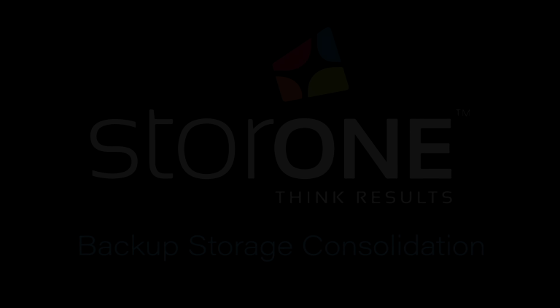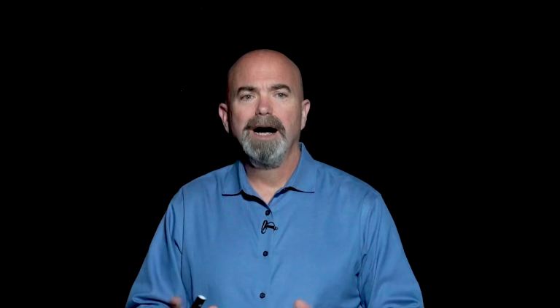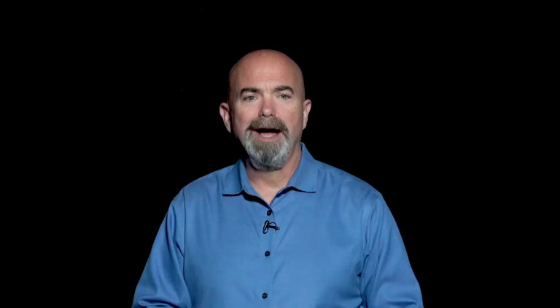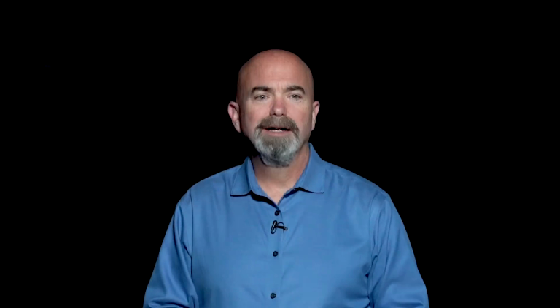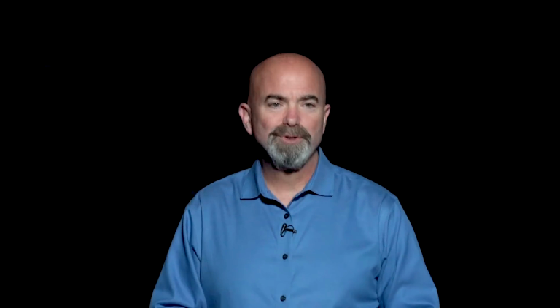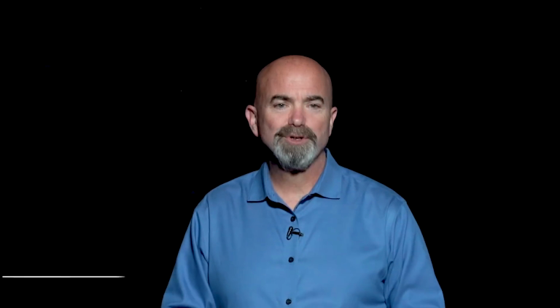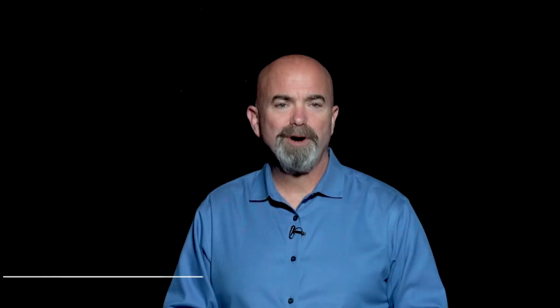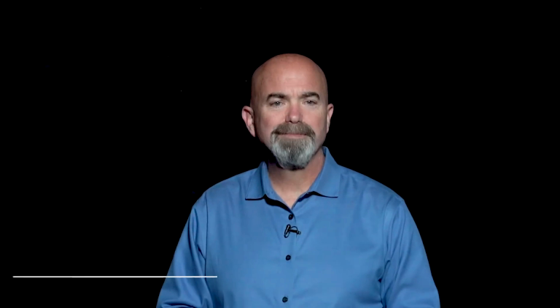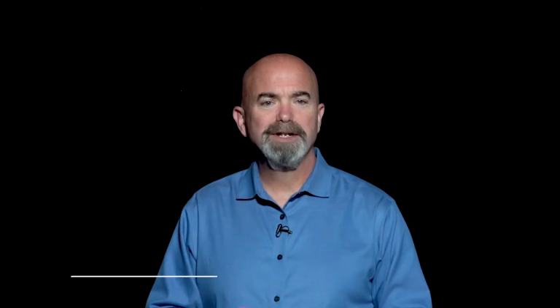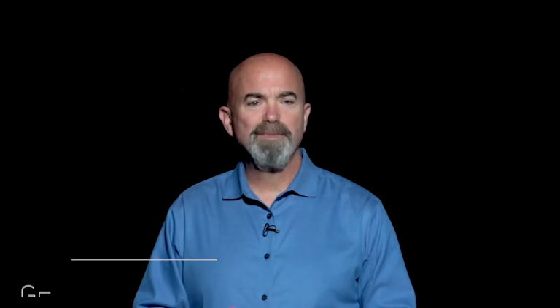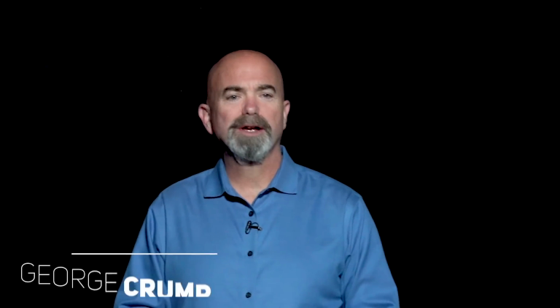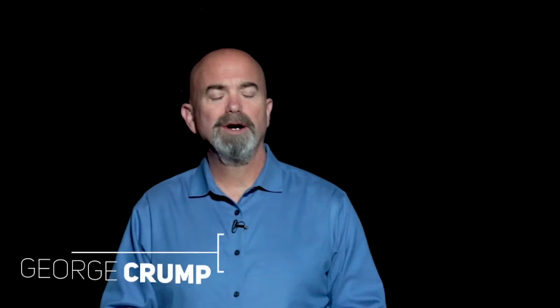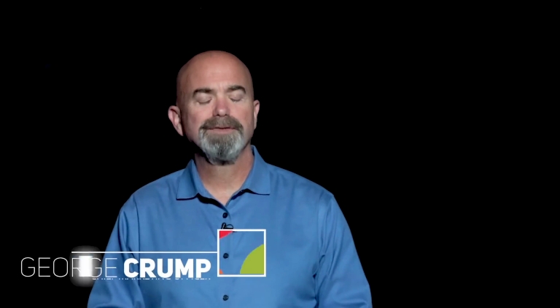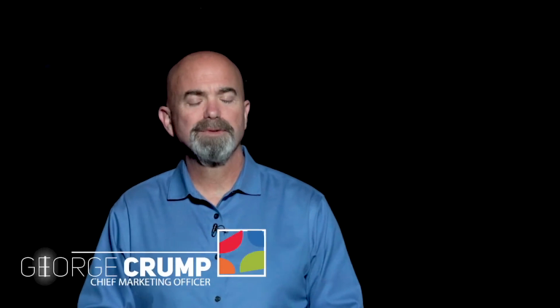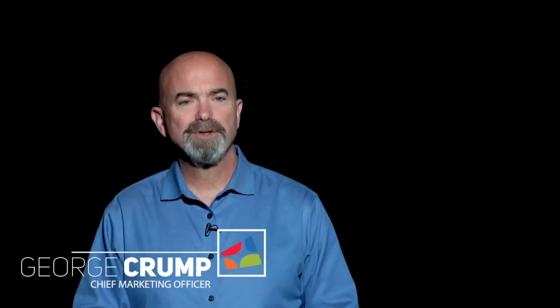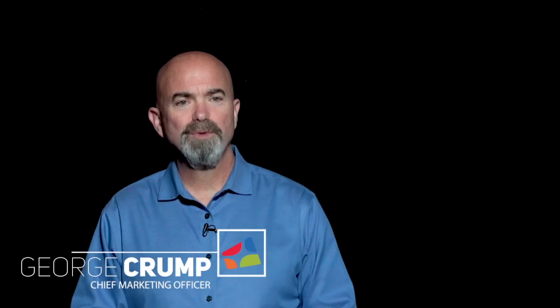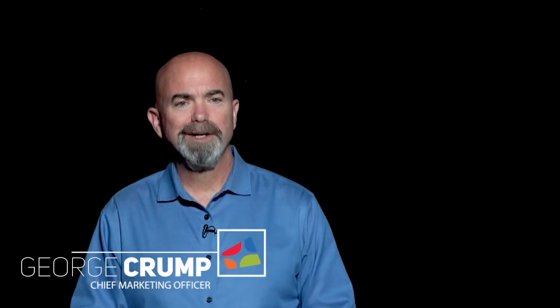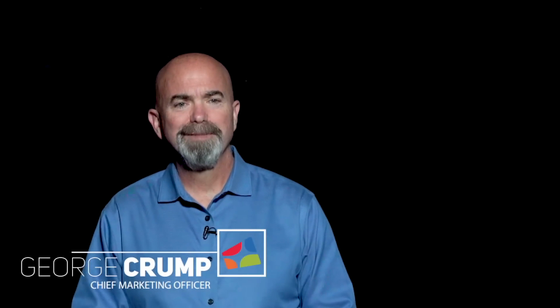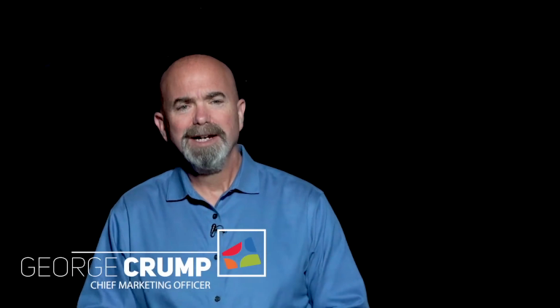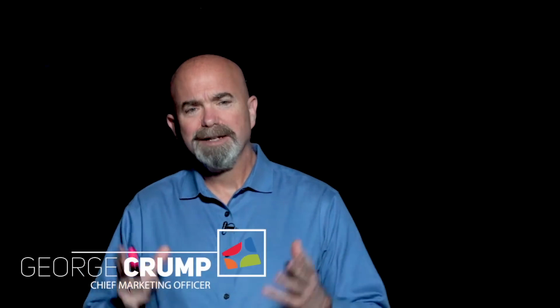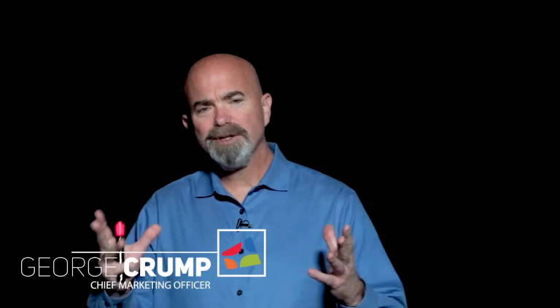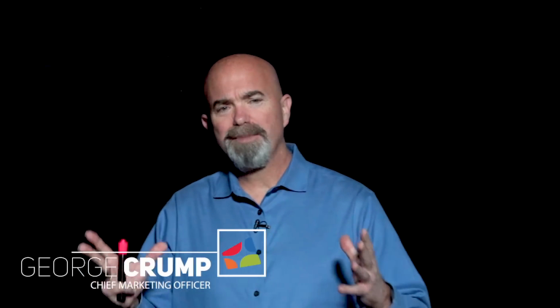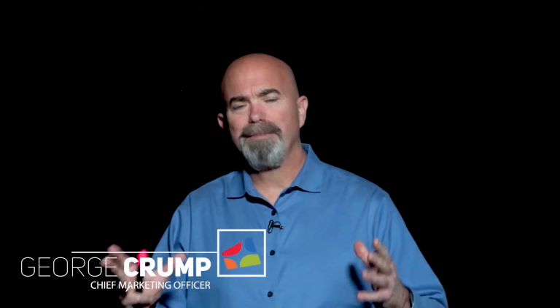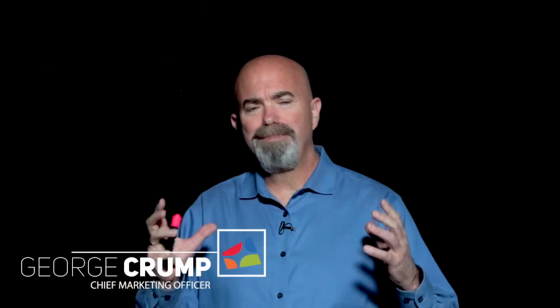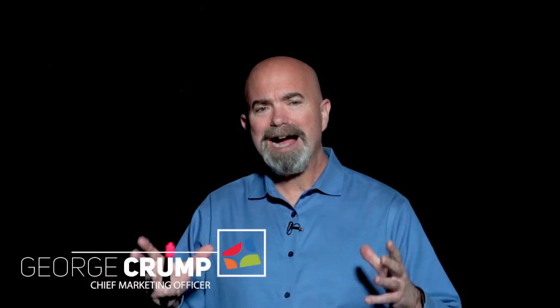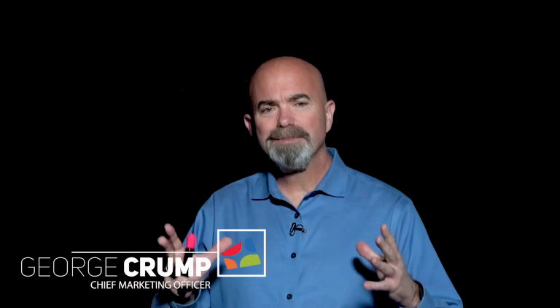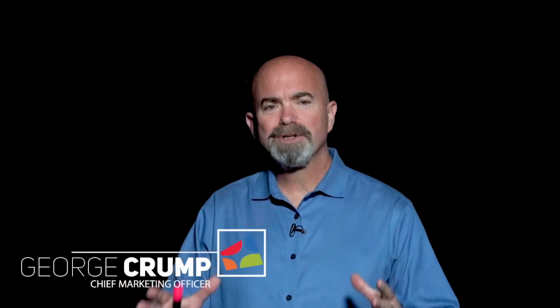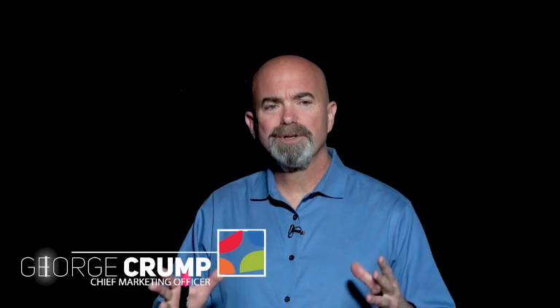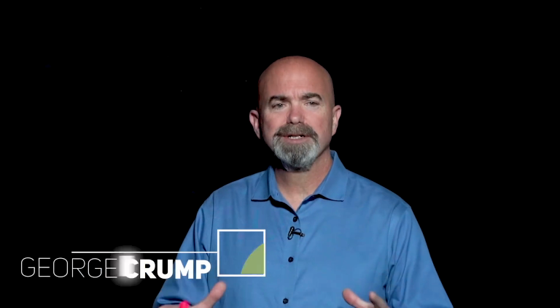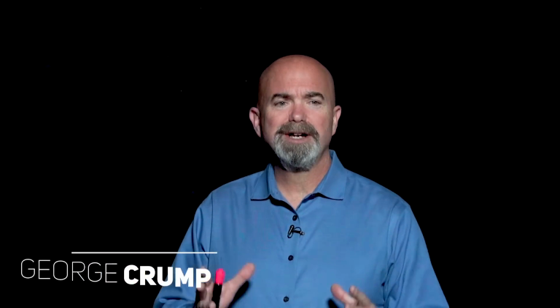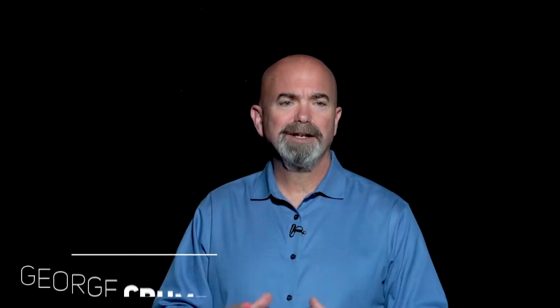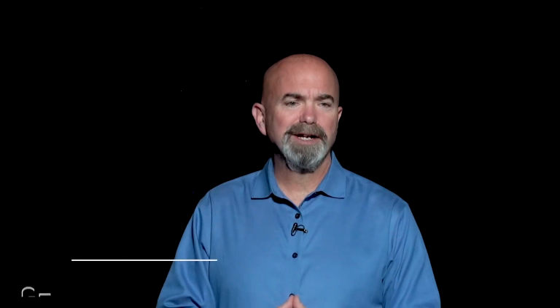Hi, I'm George Crump, Chief Marketing Officer with StoreOne. Today we're going to talk about backup storage consolidation.